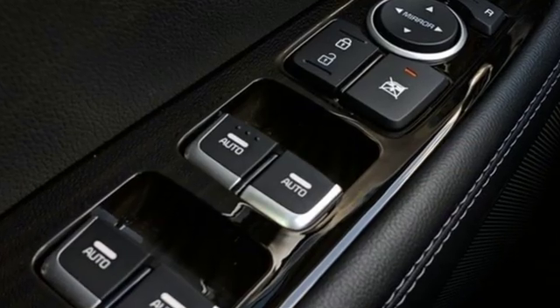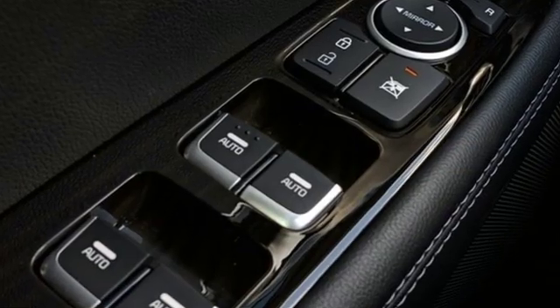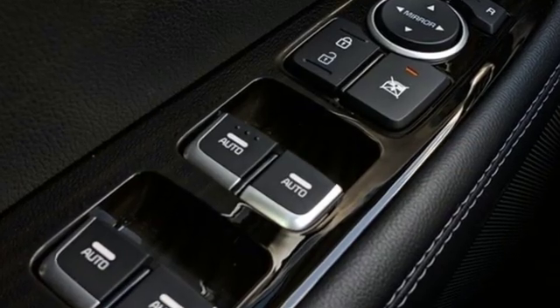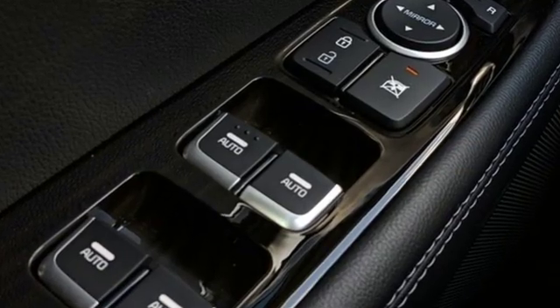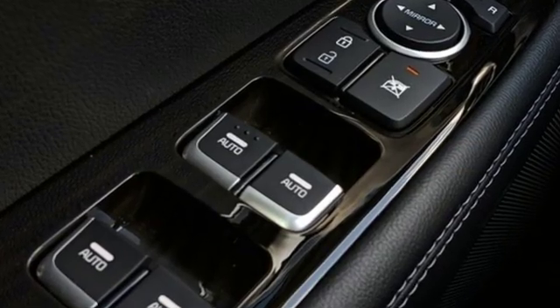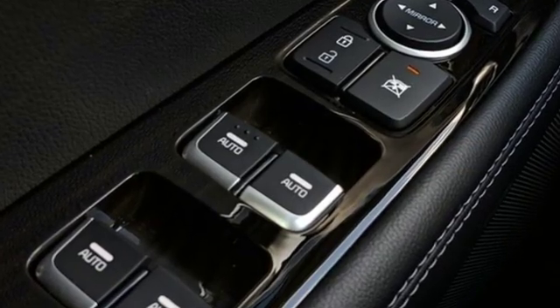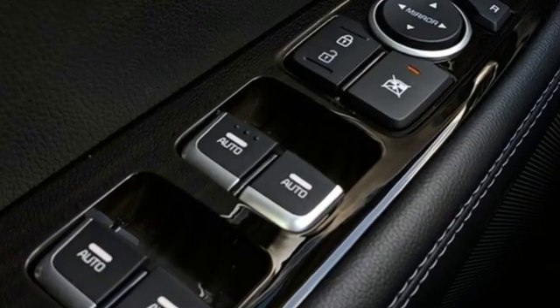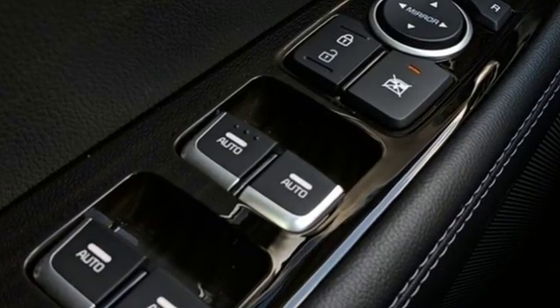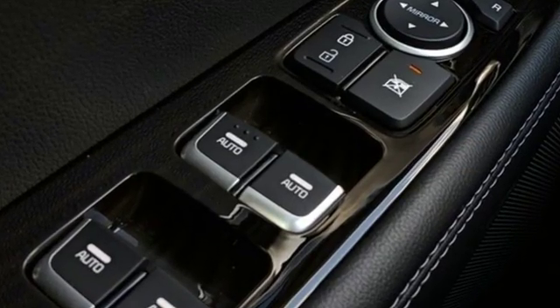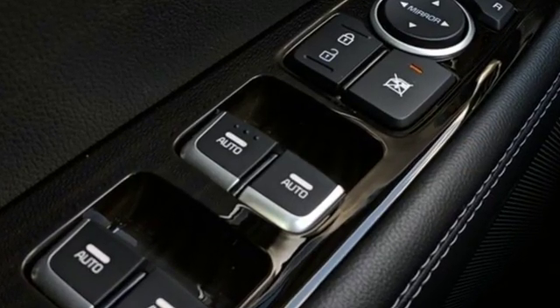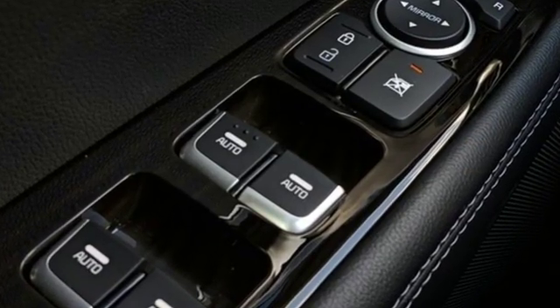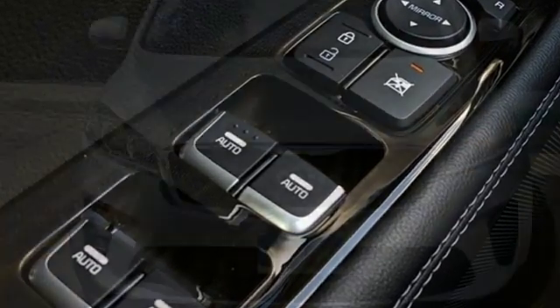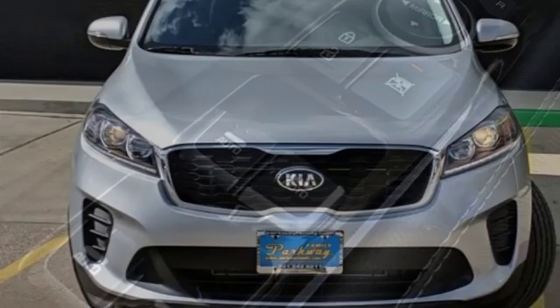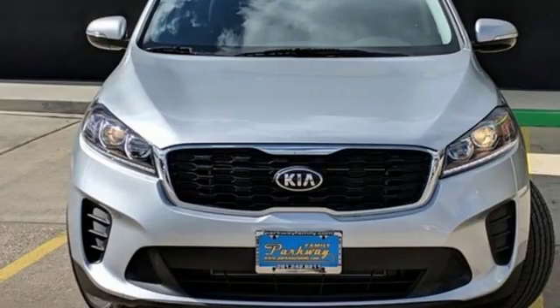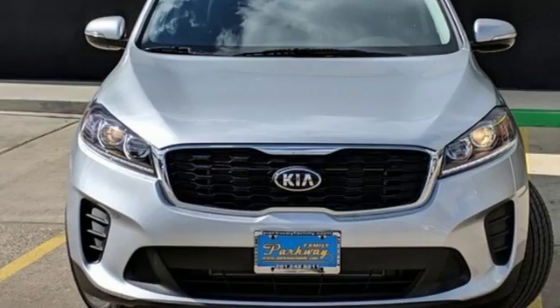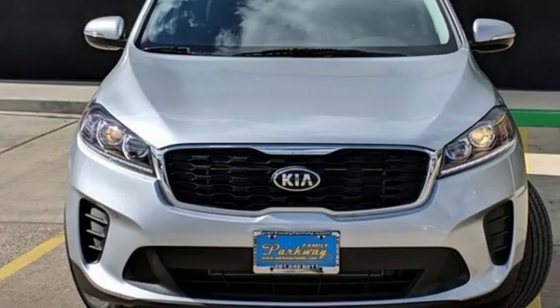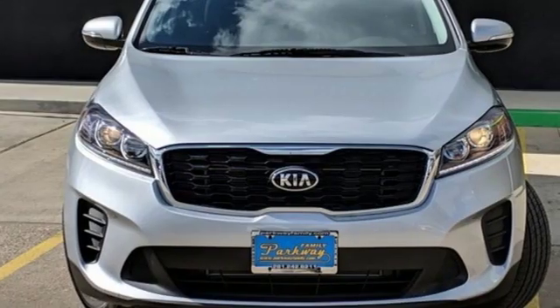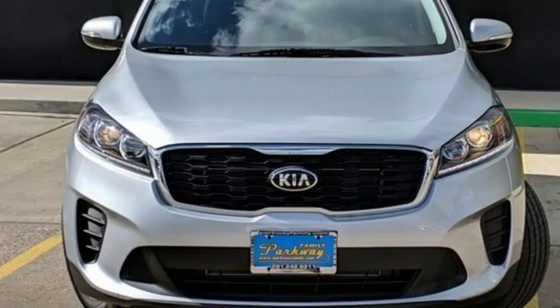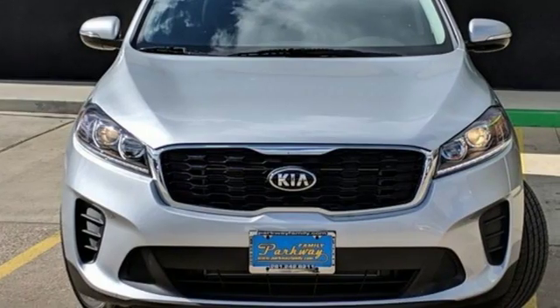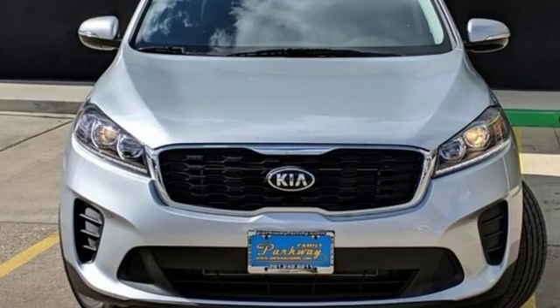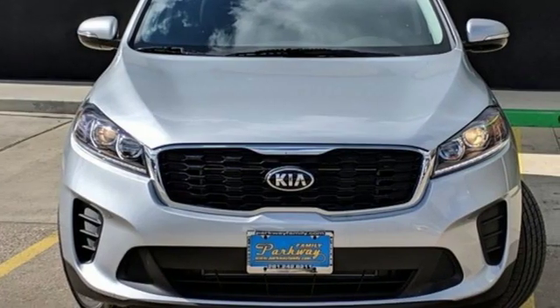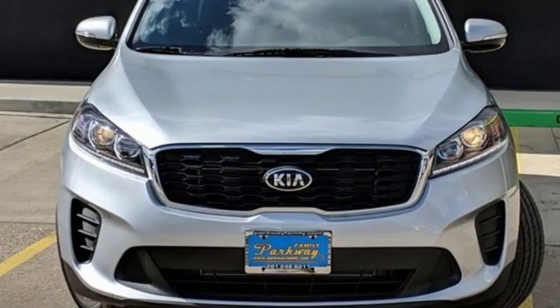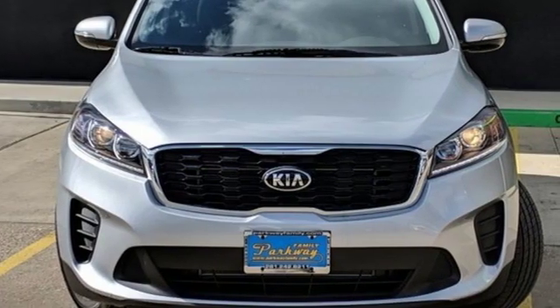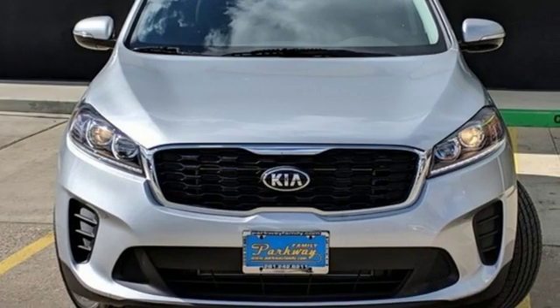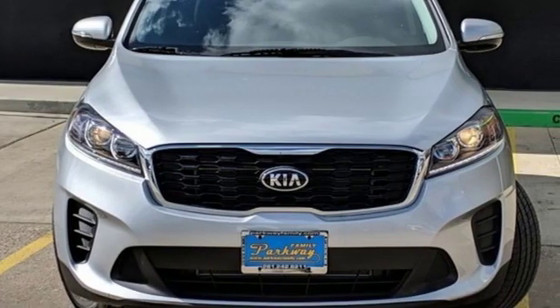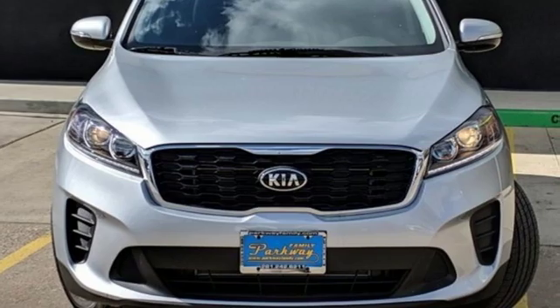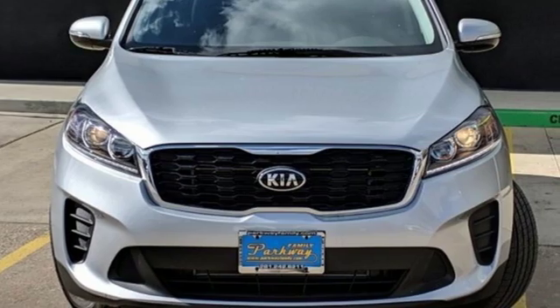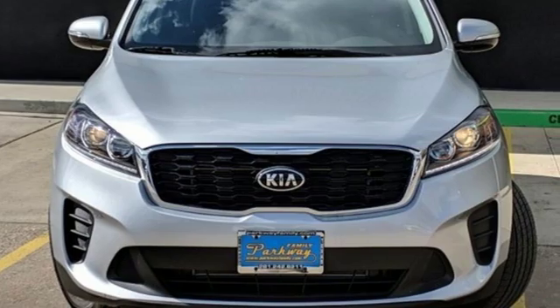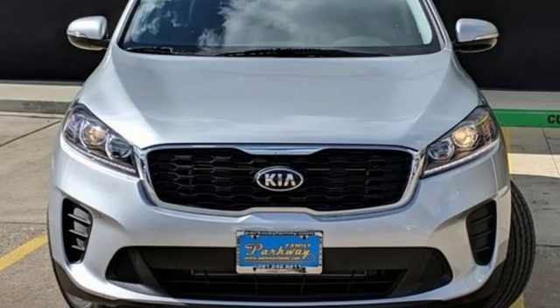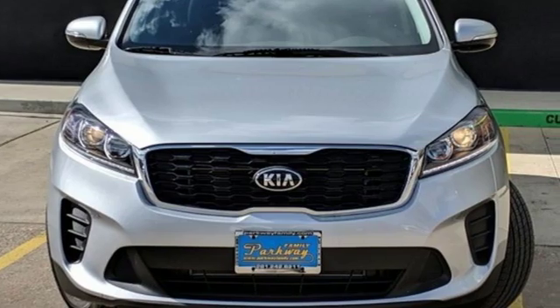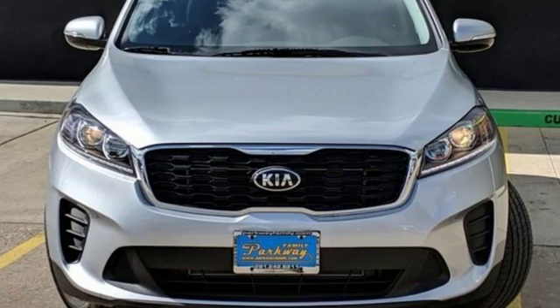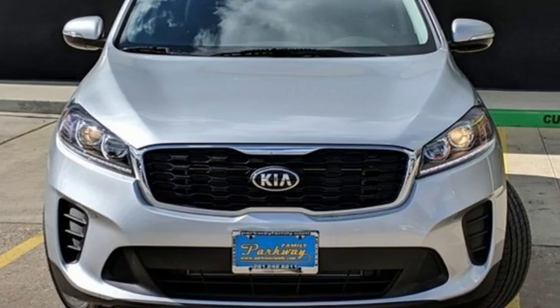Kia — designed for fun, driven for thrills. Driving is believing. Test drive it today.